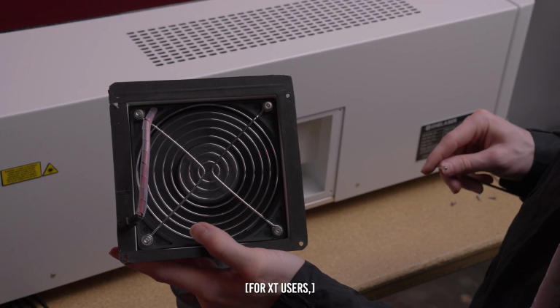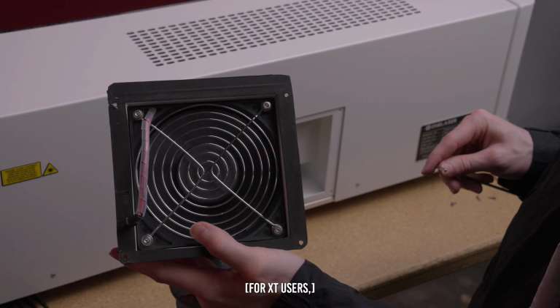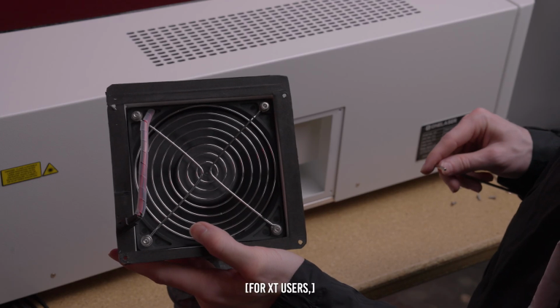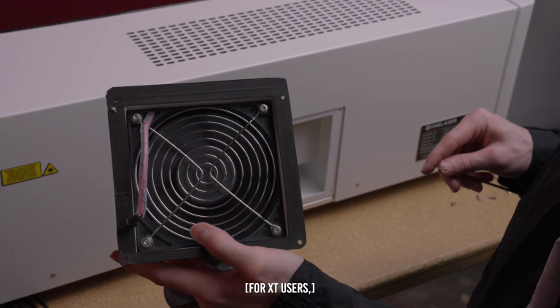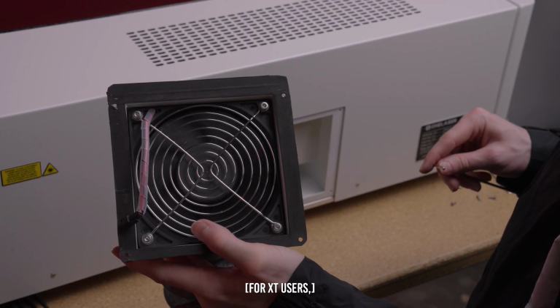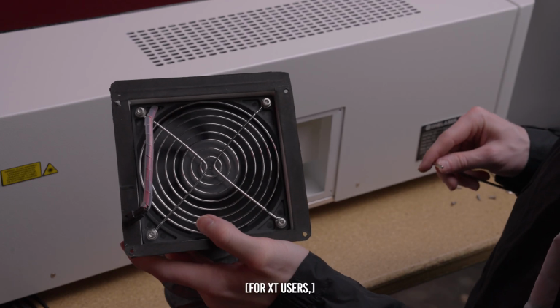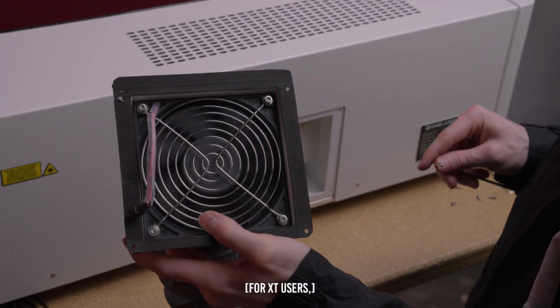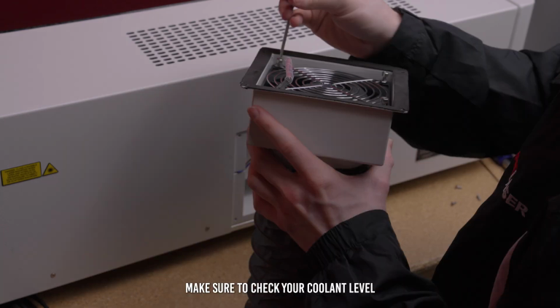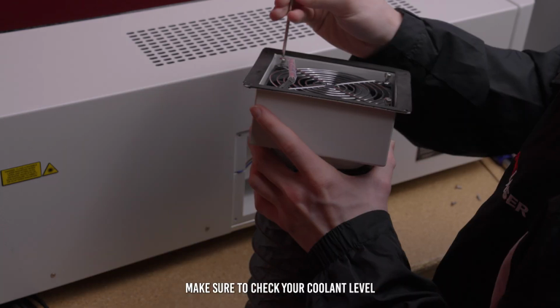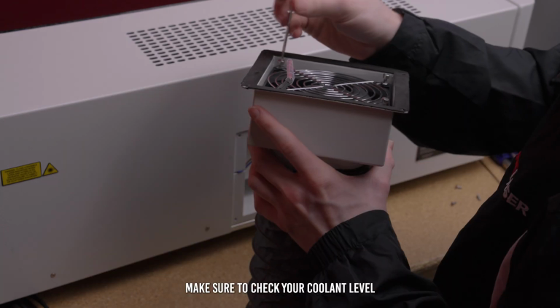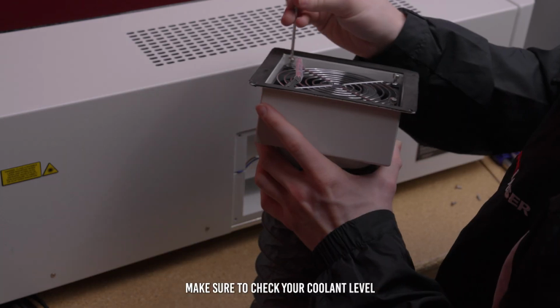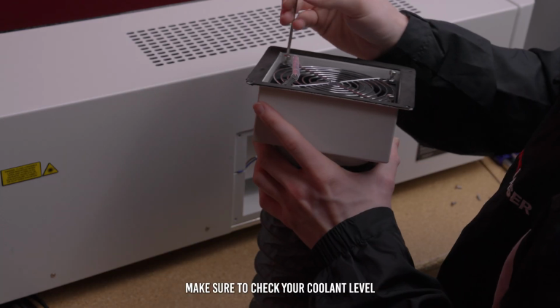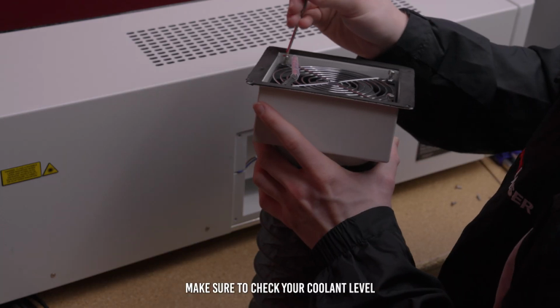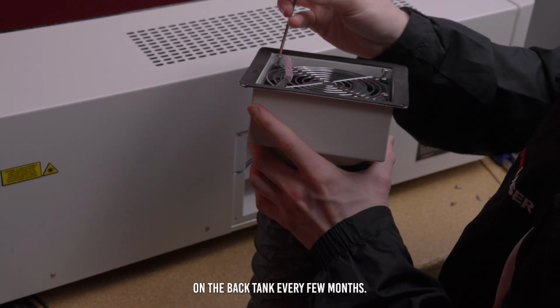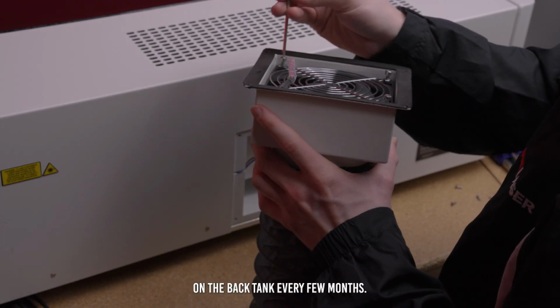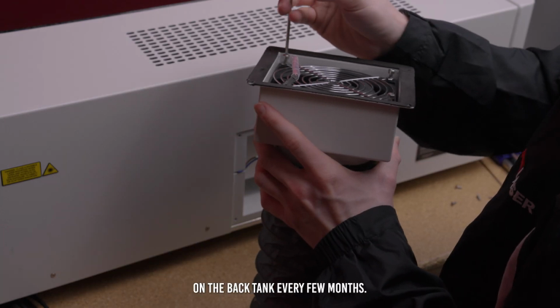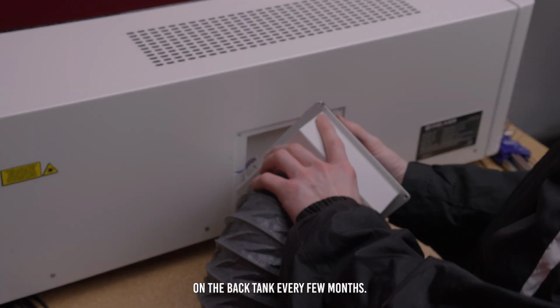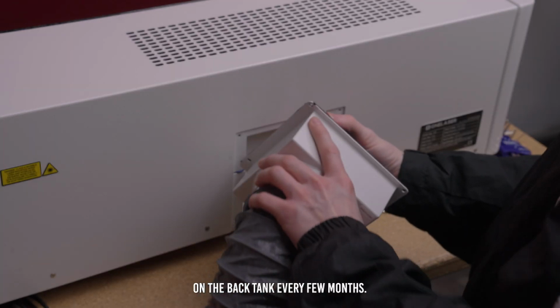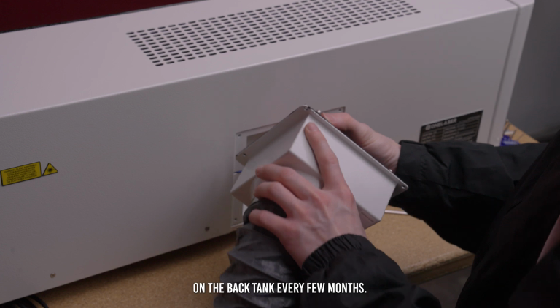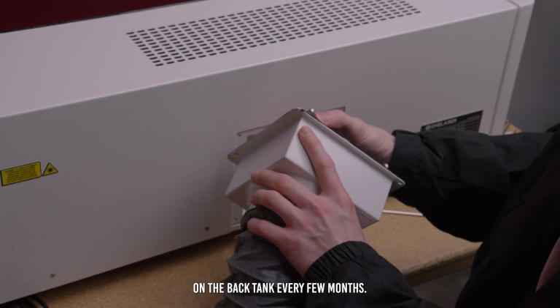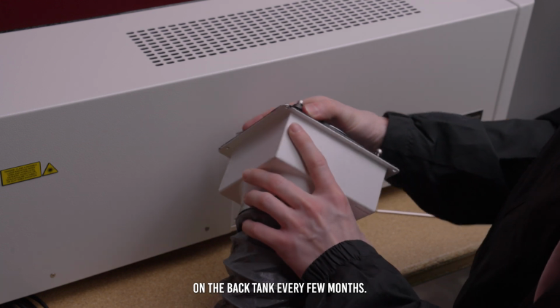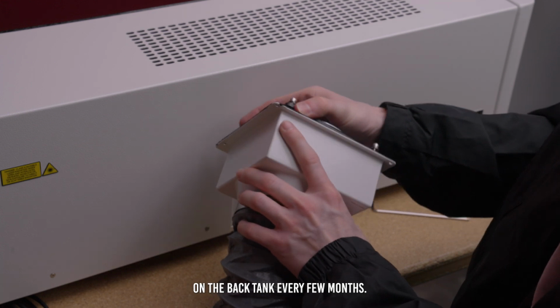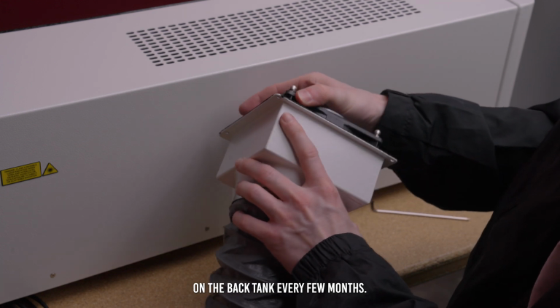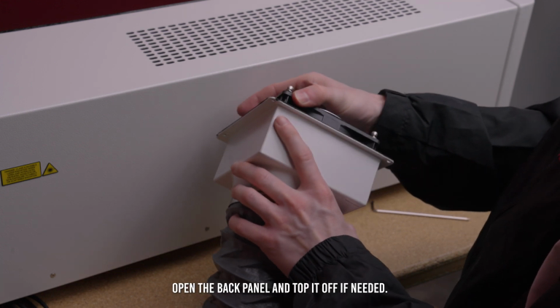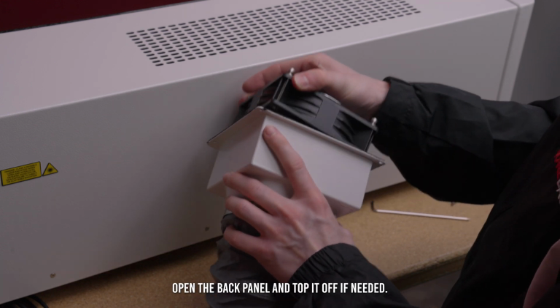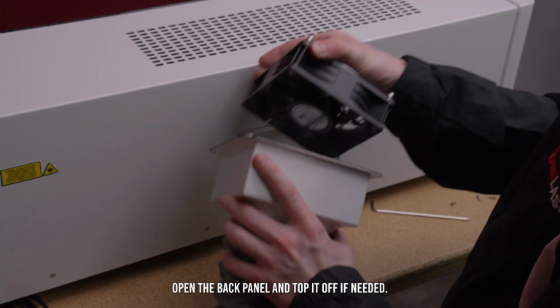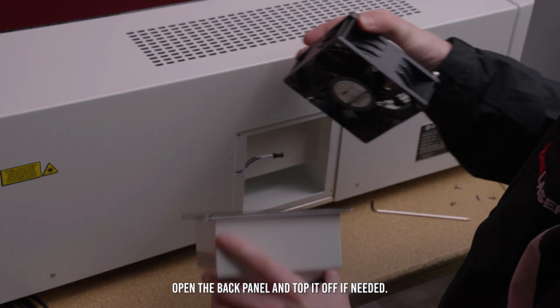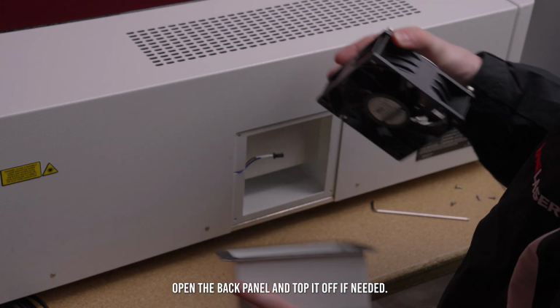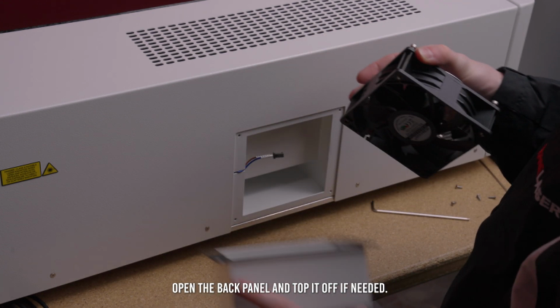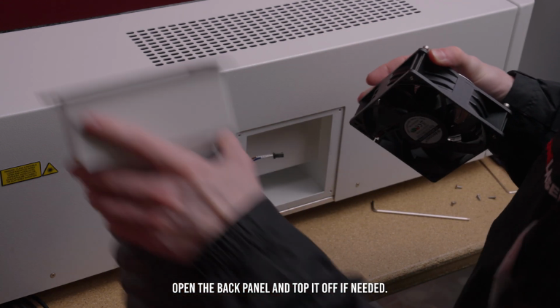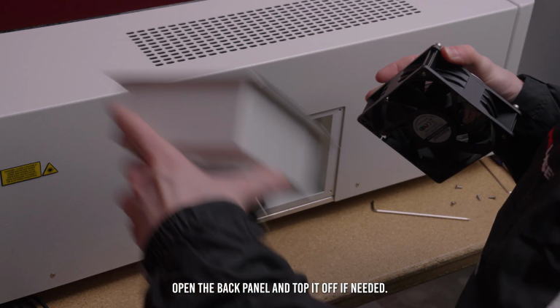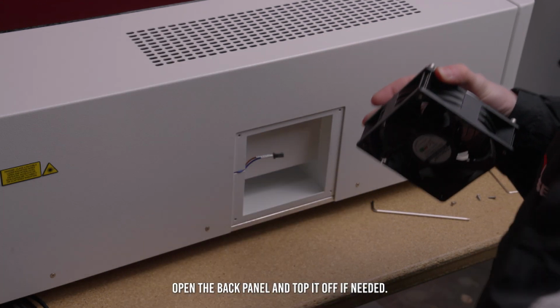For XTE users, make sure to check your coolant level in the back tank every few months. Open the back panel and top it off if needed.